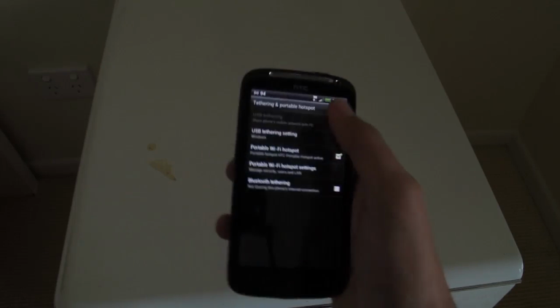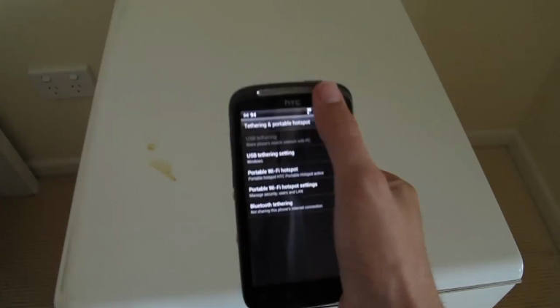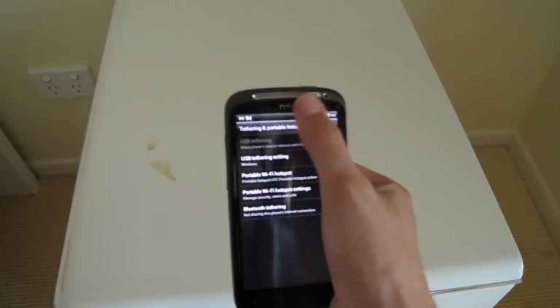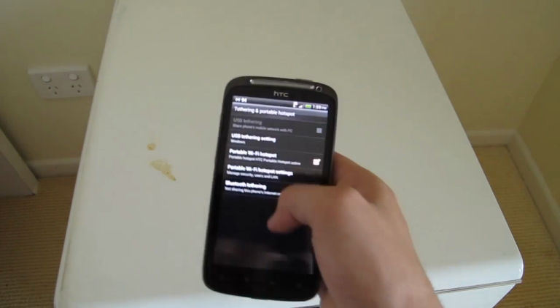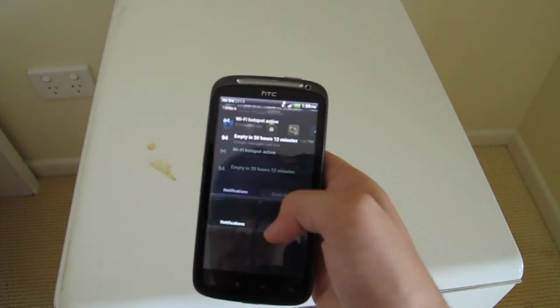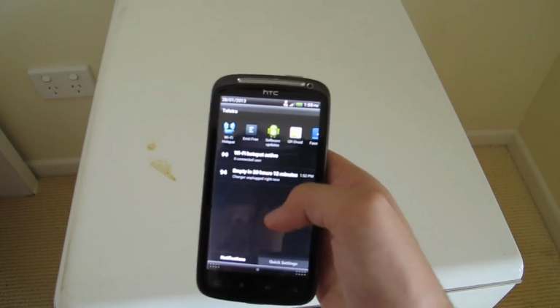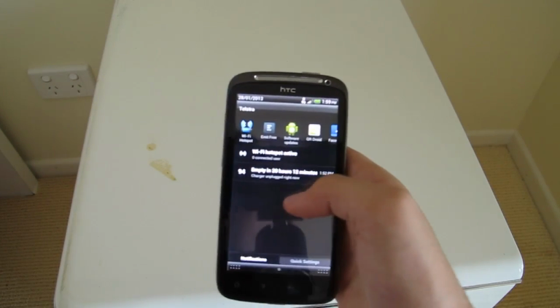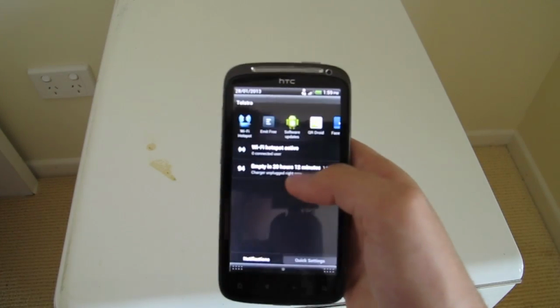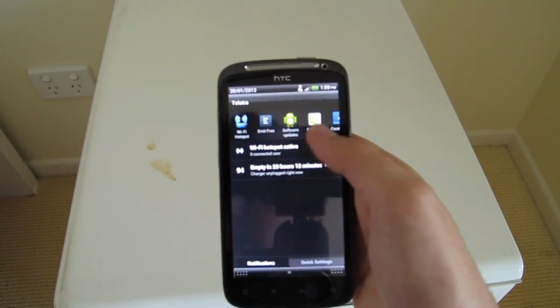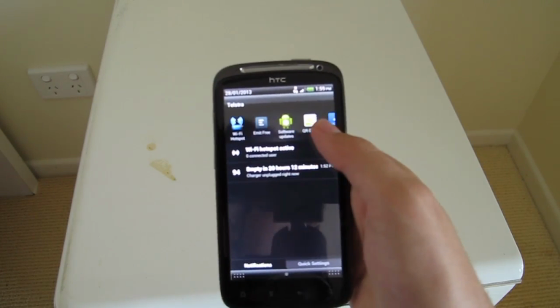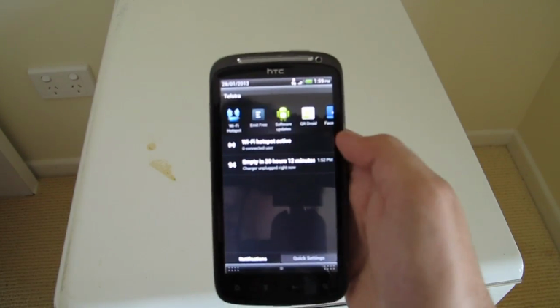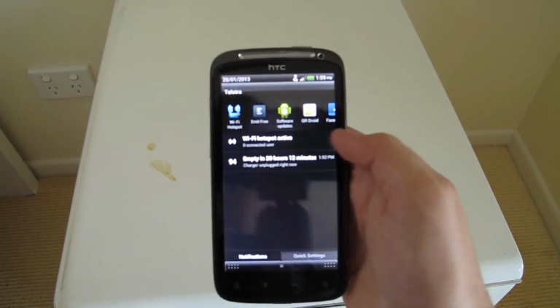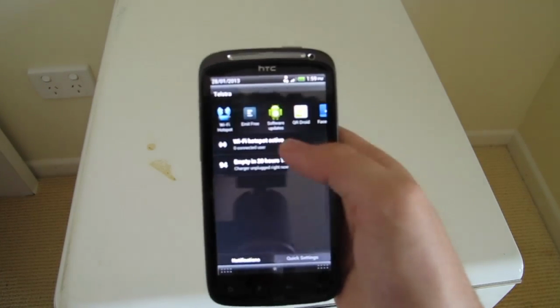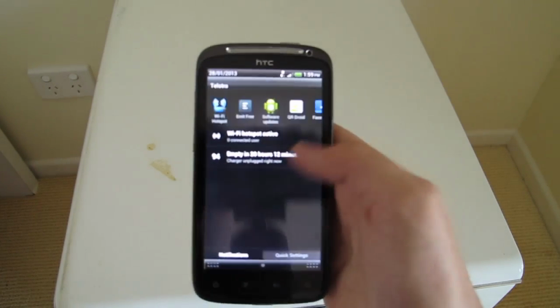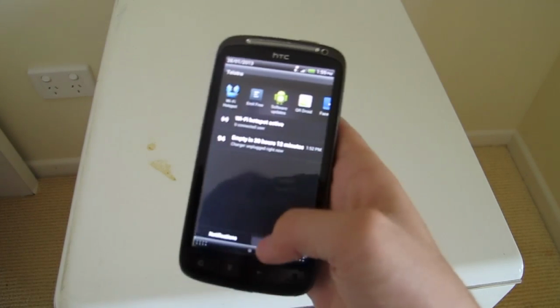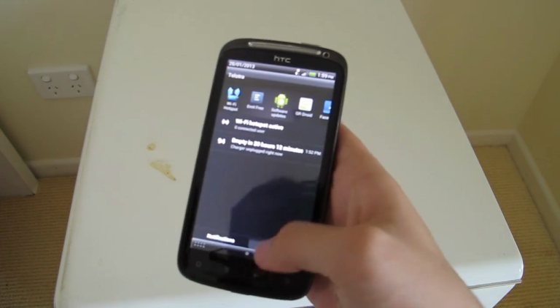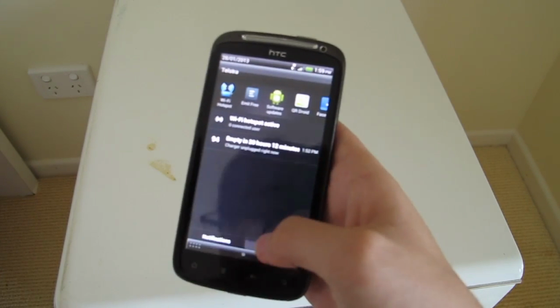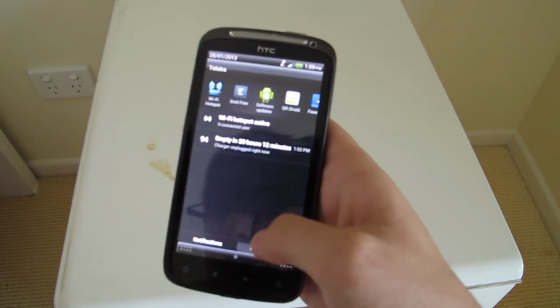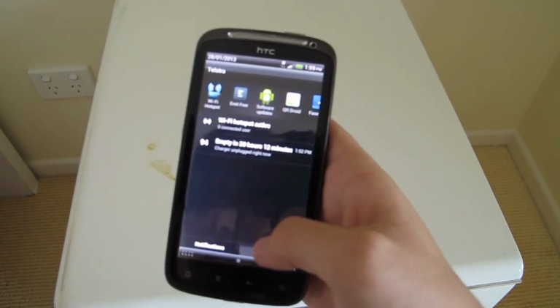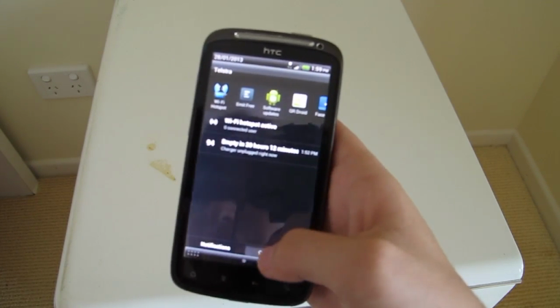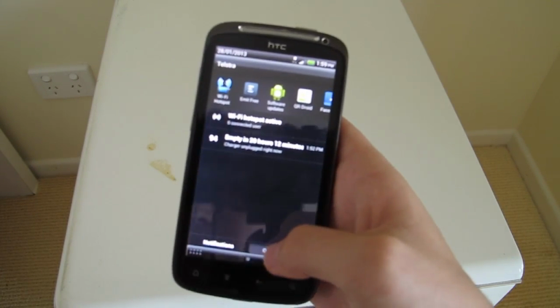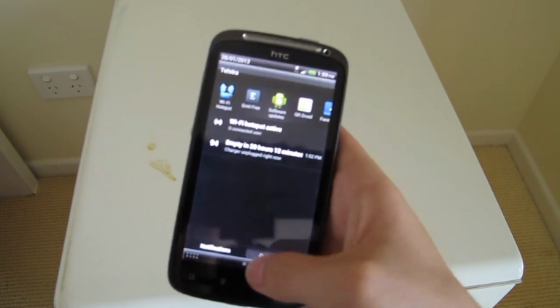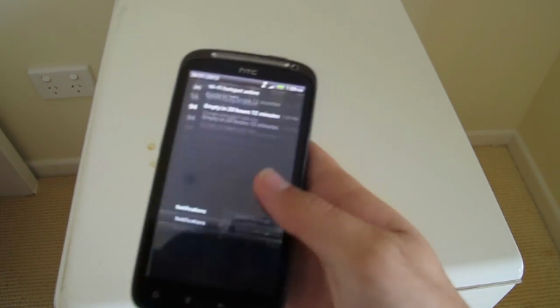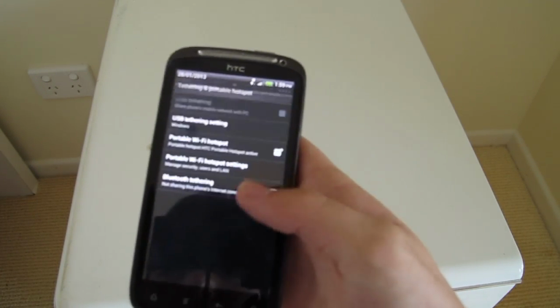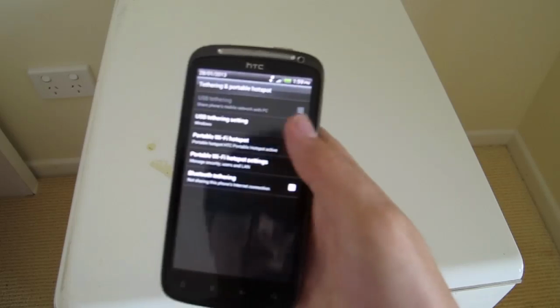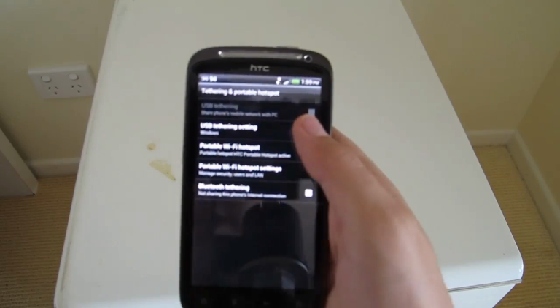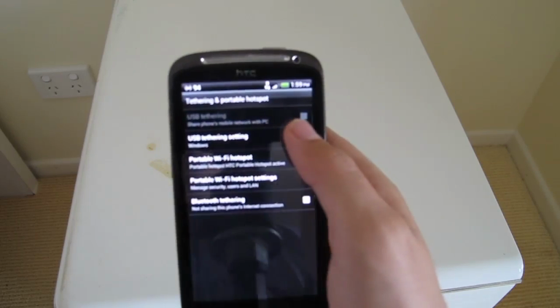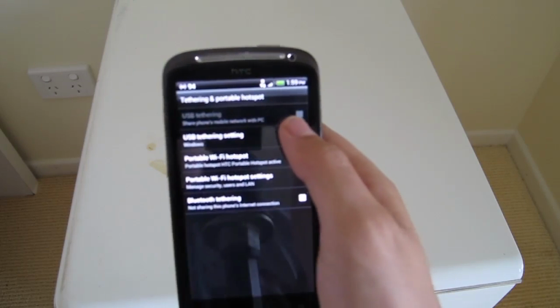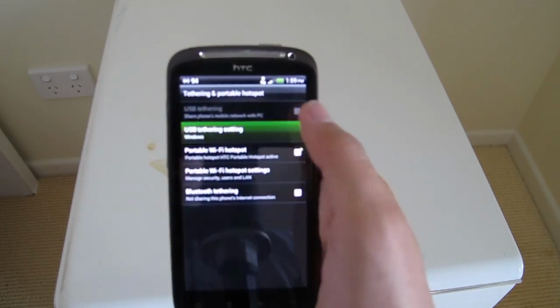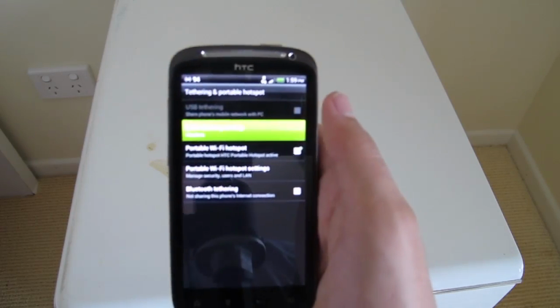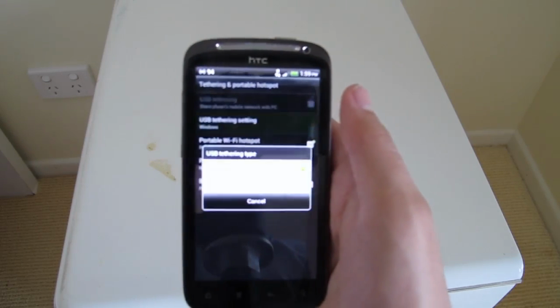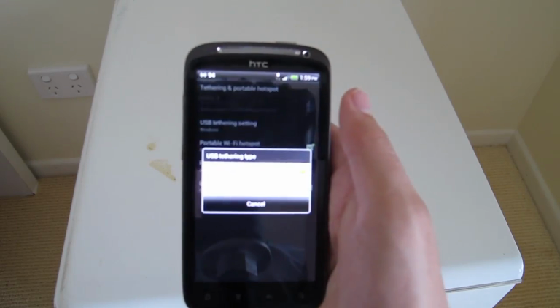You will know that it's on by a little notification here. And to turn it off again, just go back into Settings and click off.